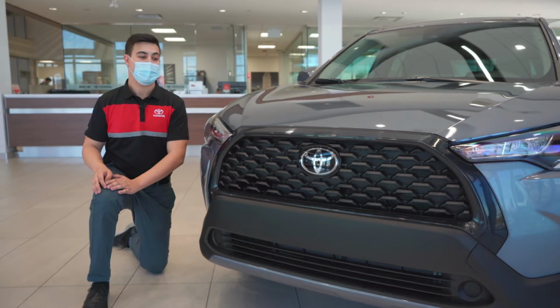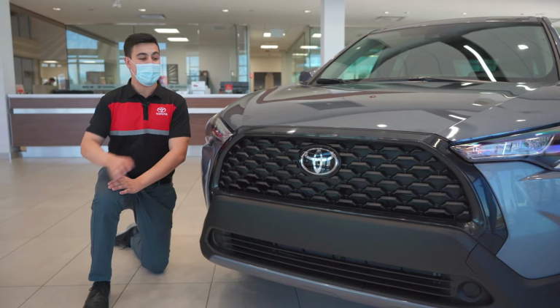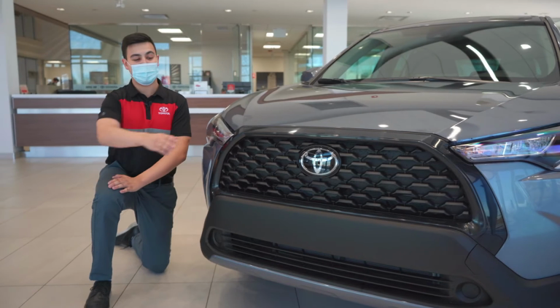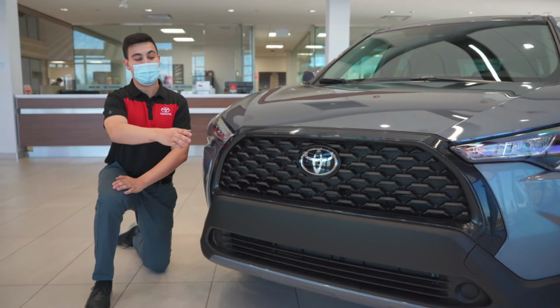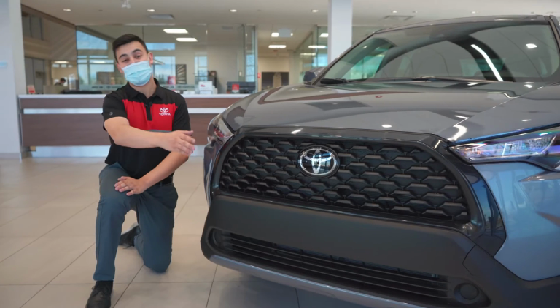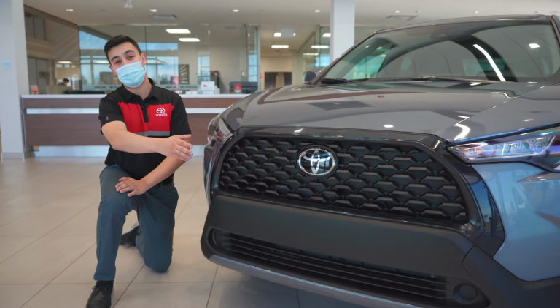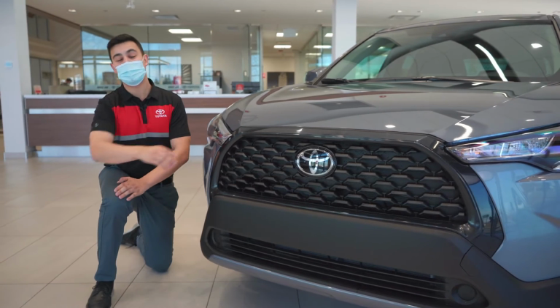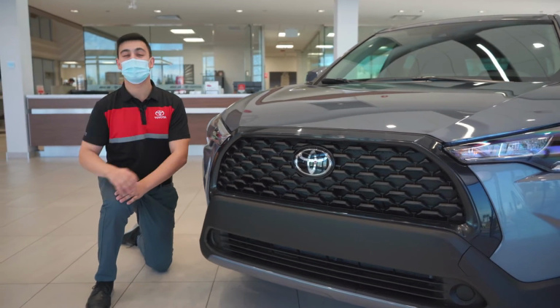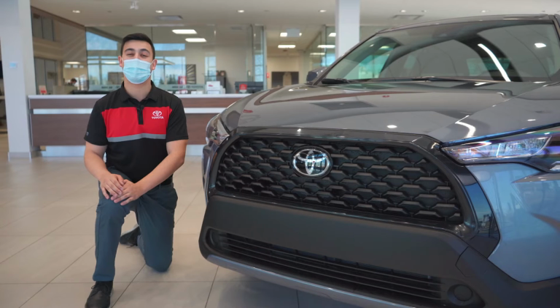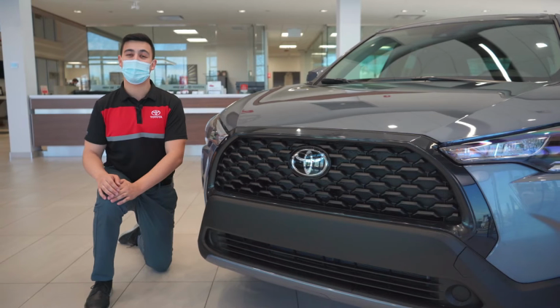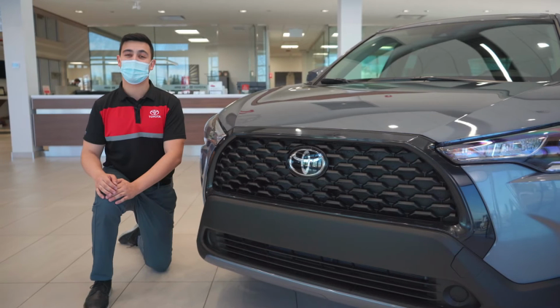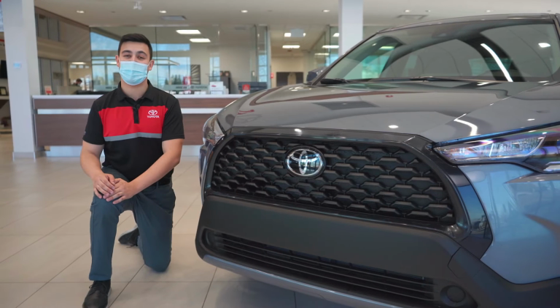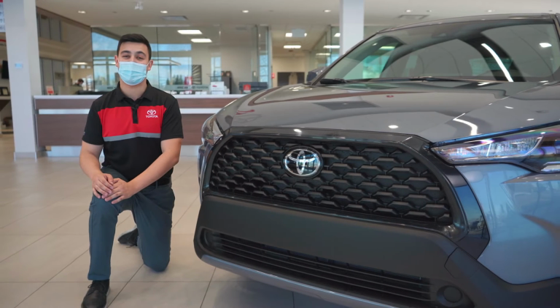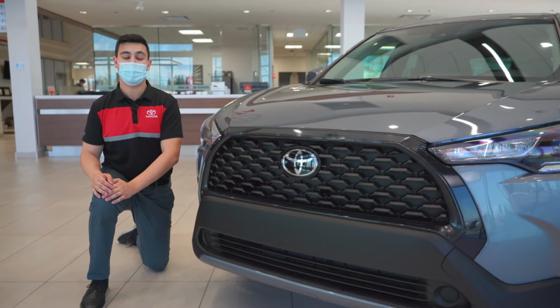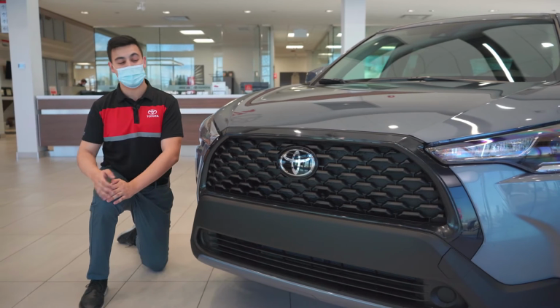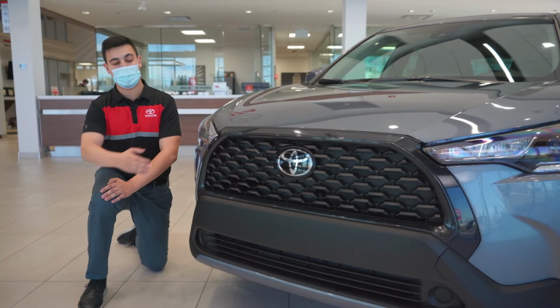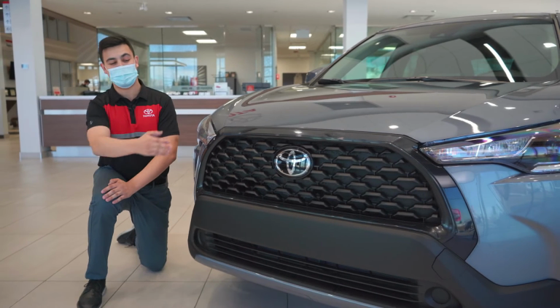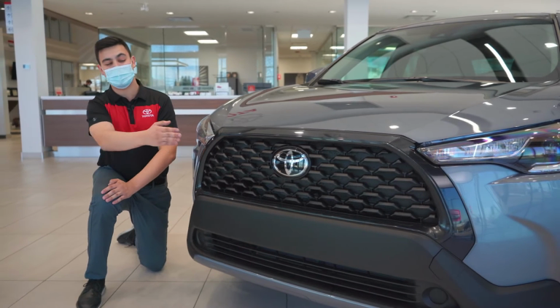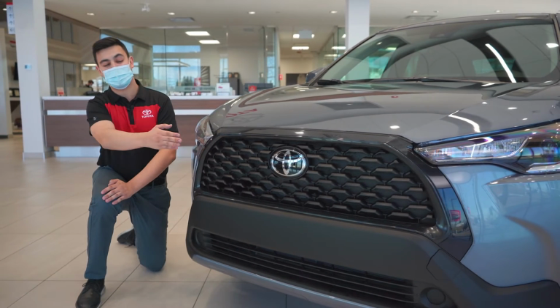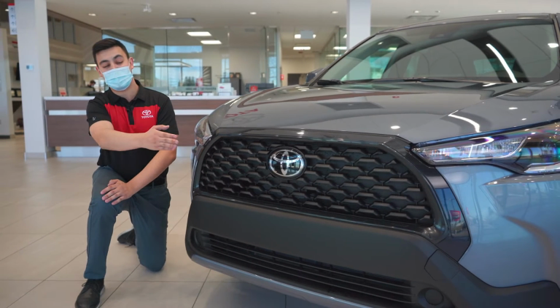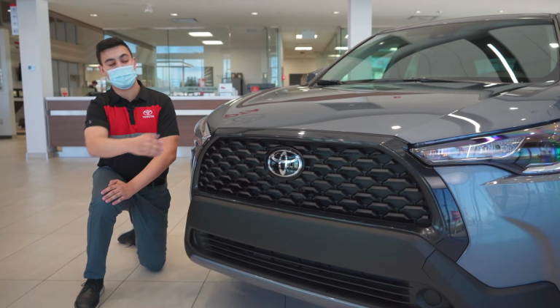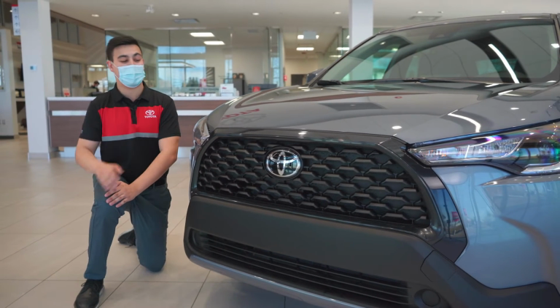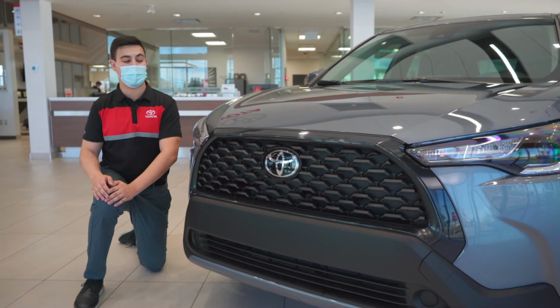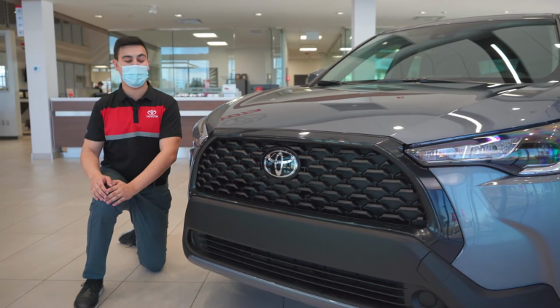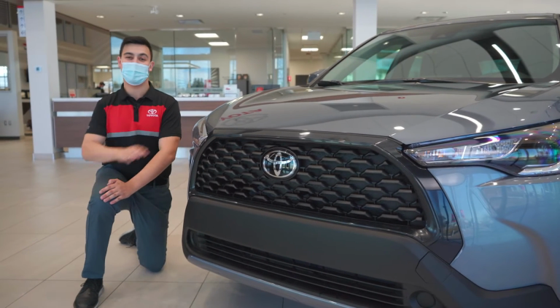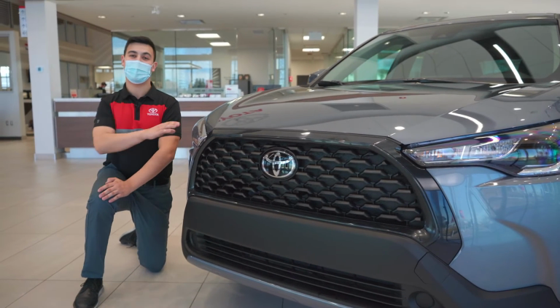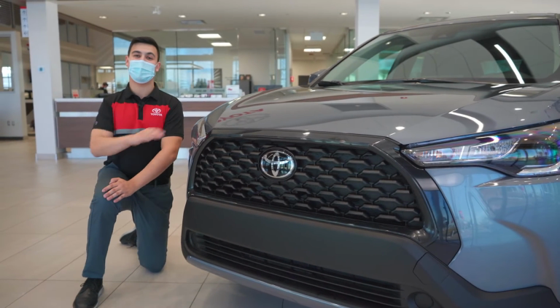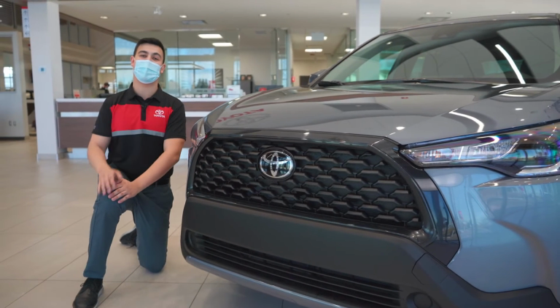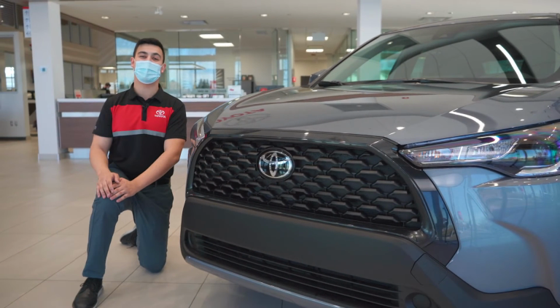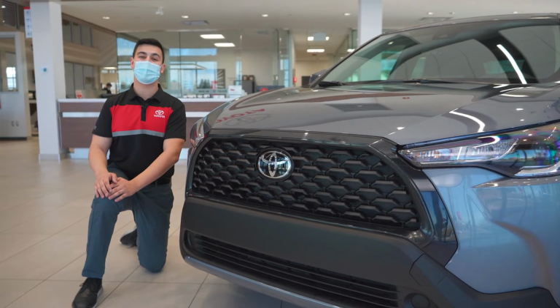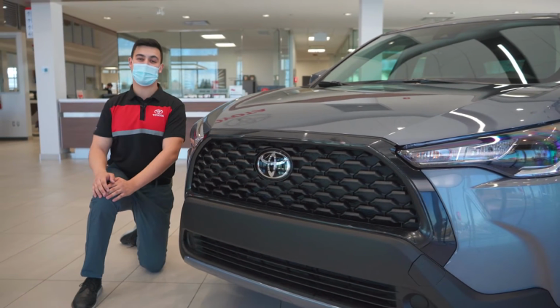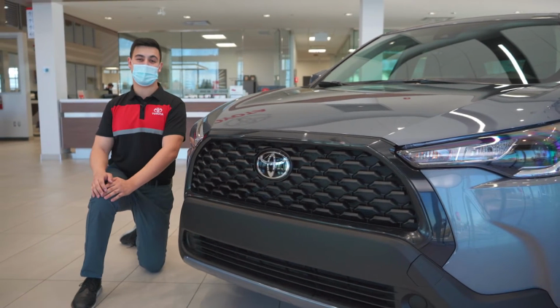Right off the bat, you'll notice the sporty front end, as well as its distinct black grille and the LED lighting.